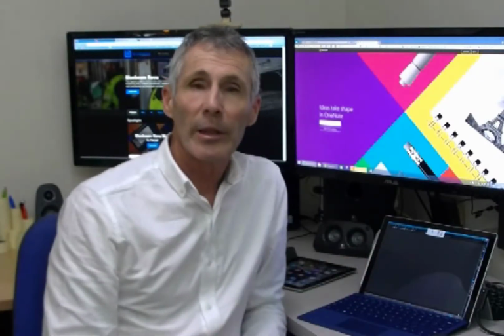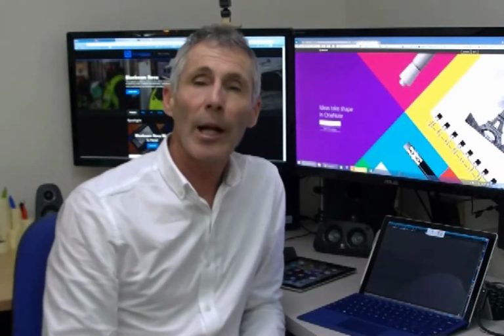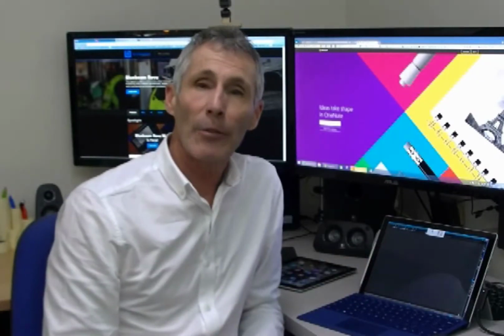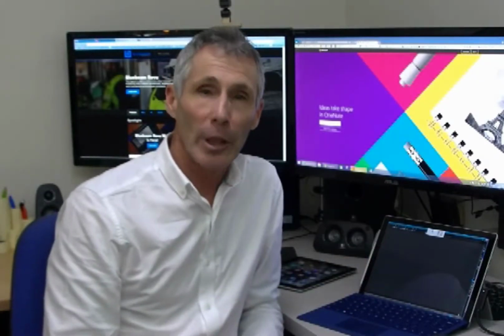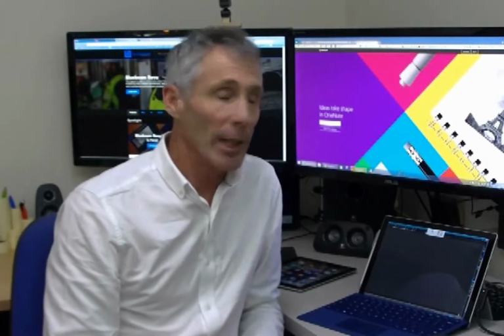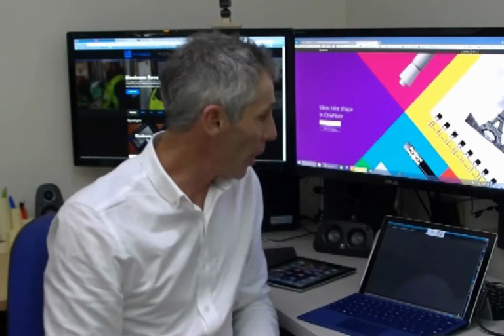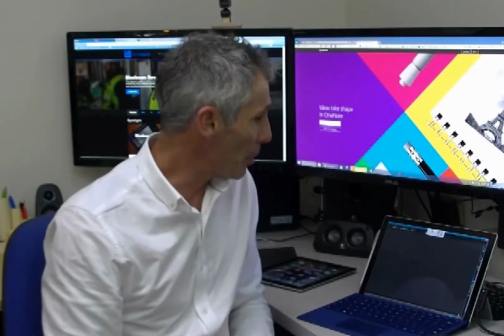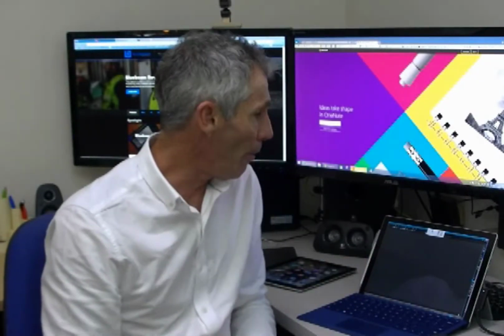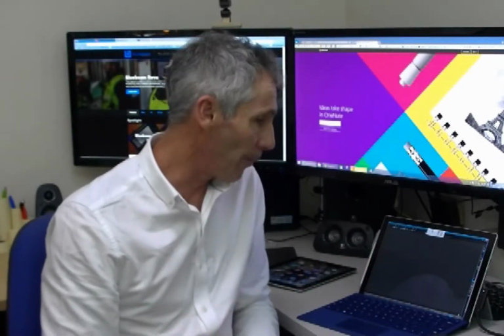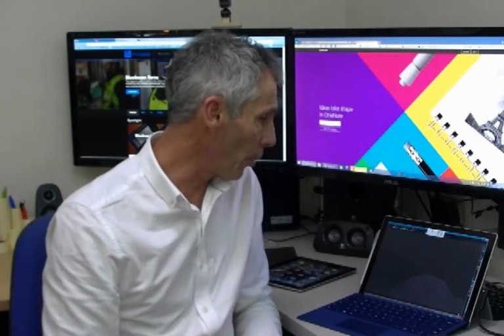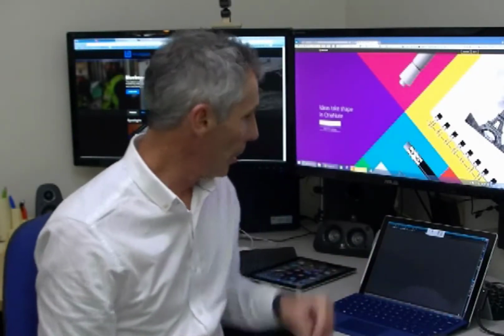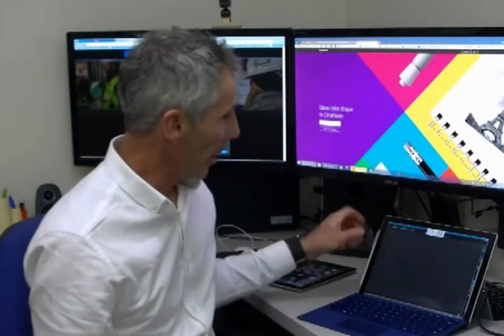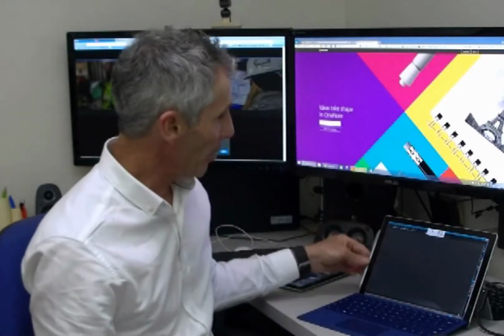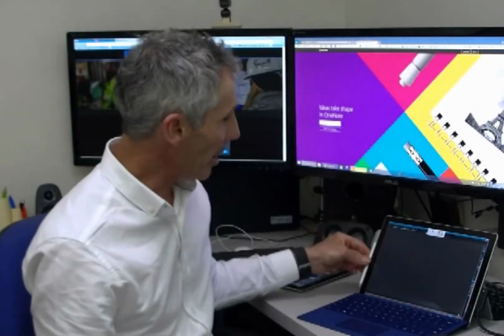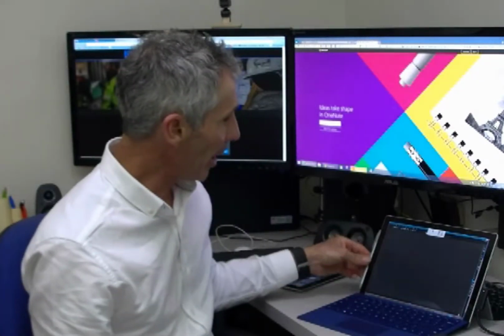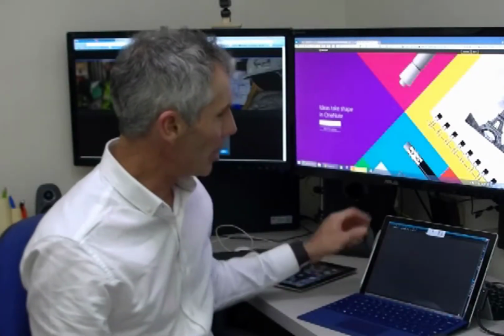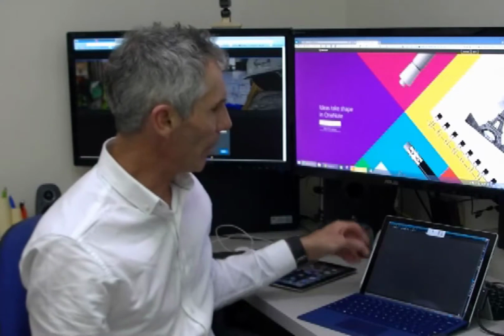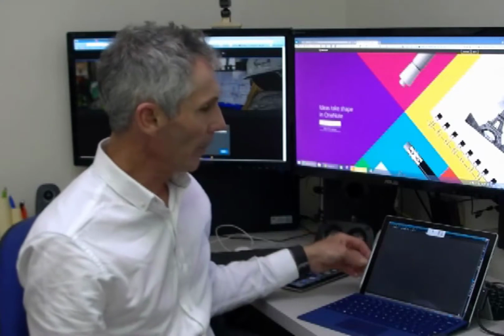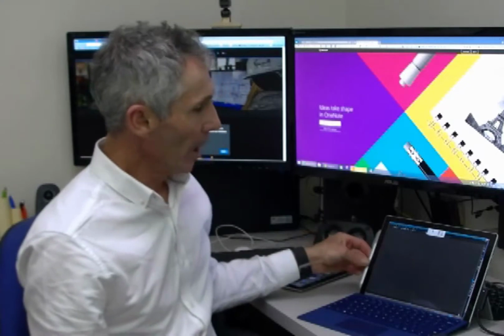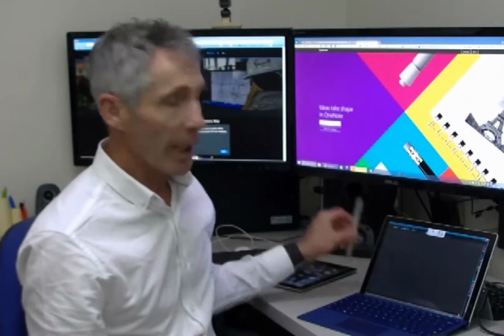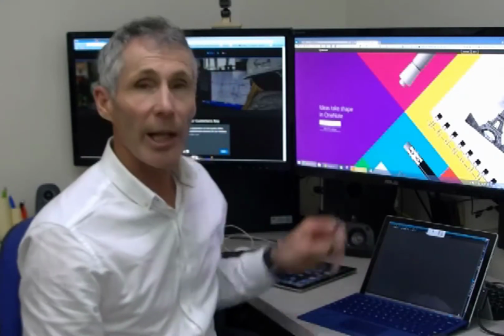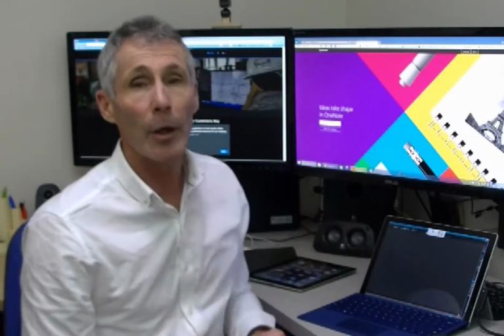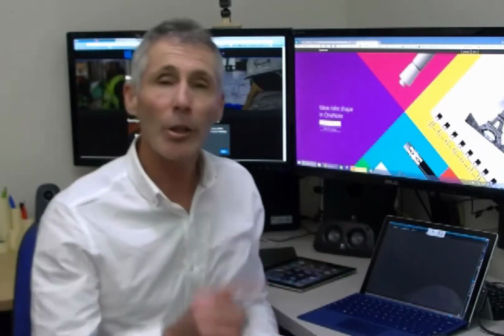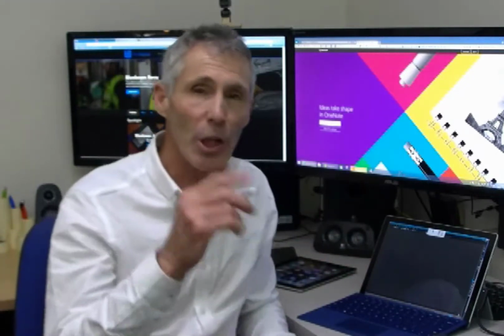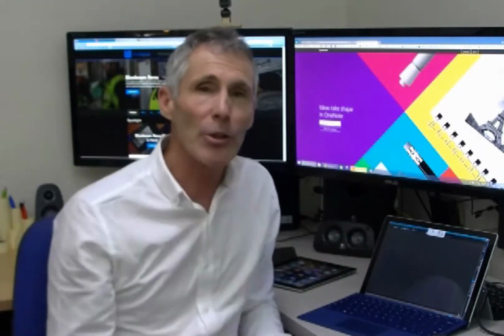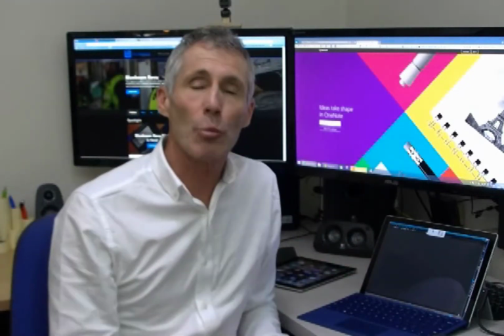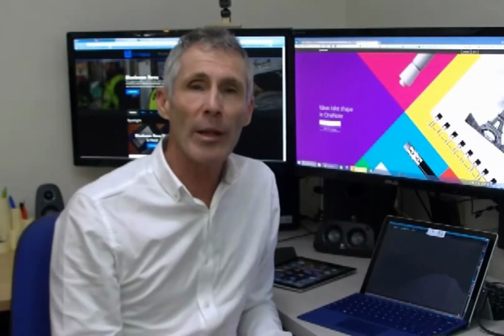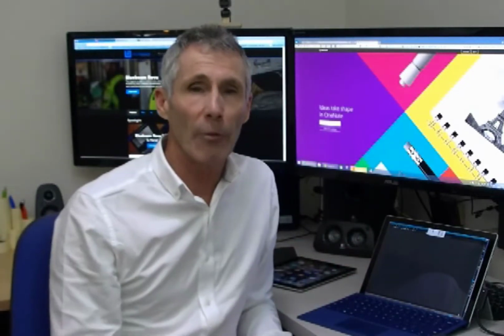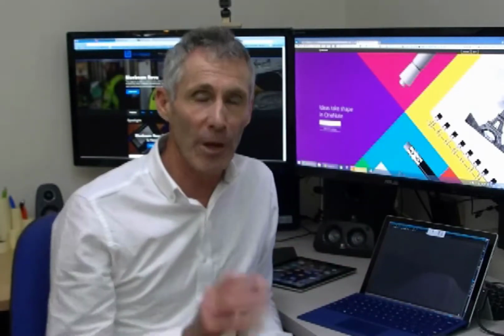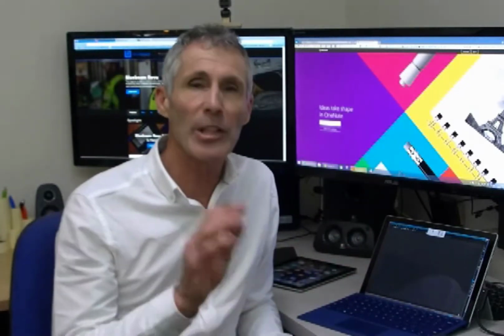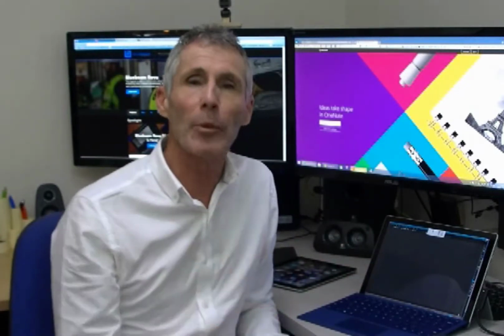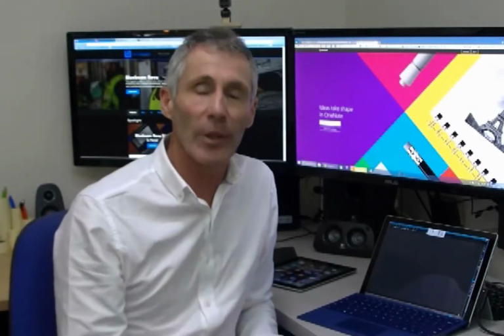Today I've got a Surface Pro 4. There's a pen connected to it and I'd like to show you just one very simple thing.